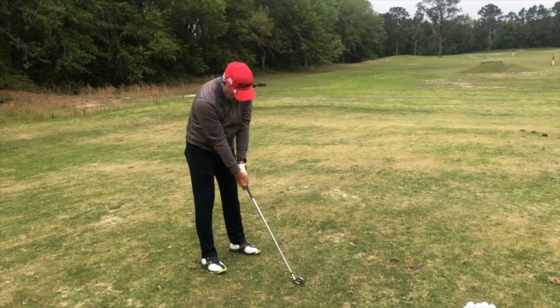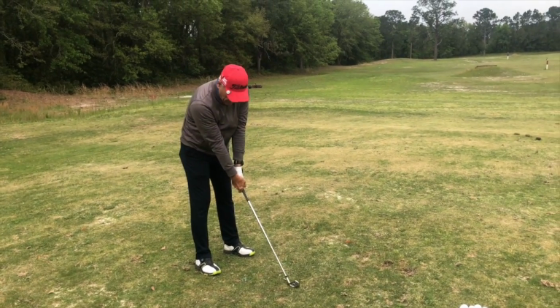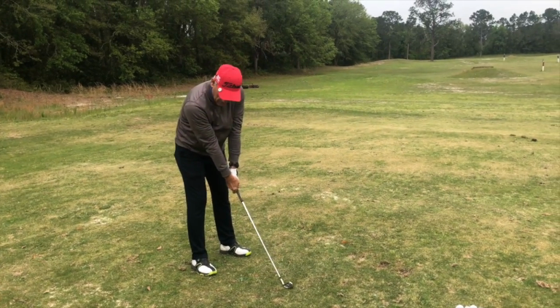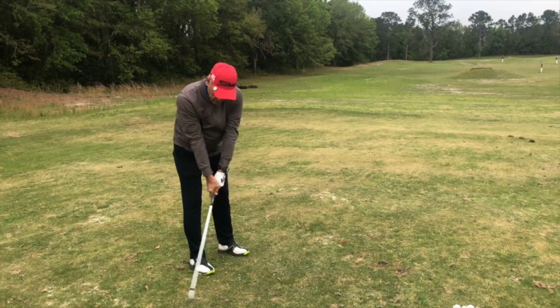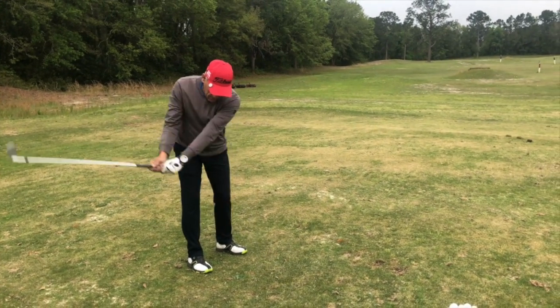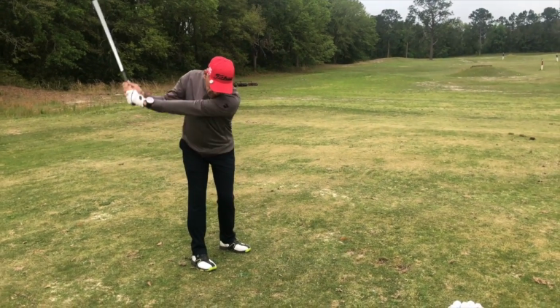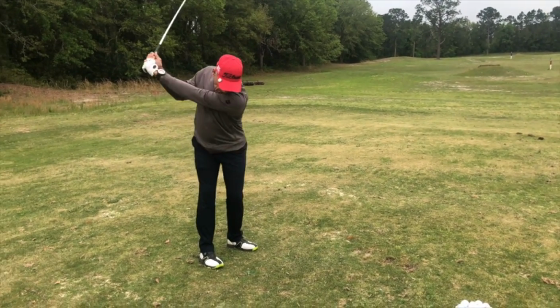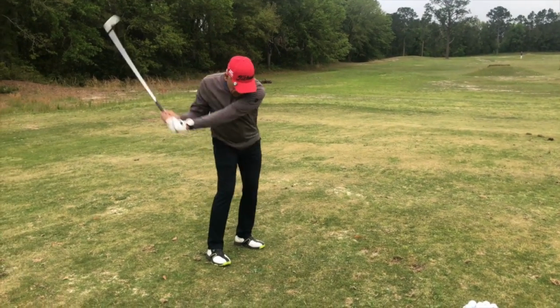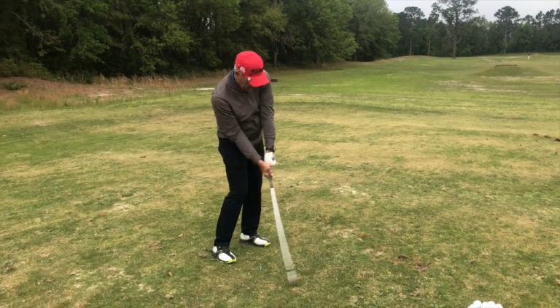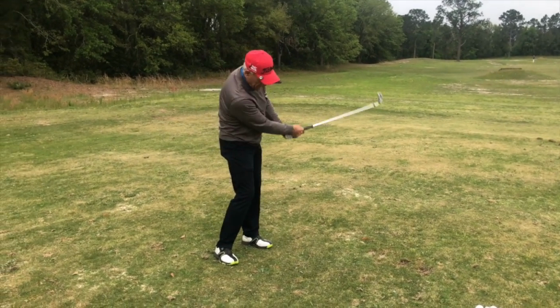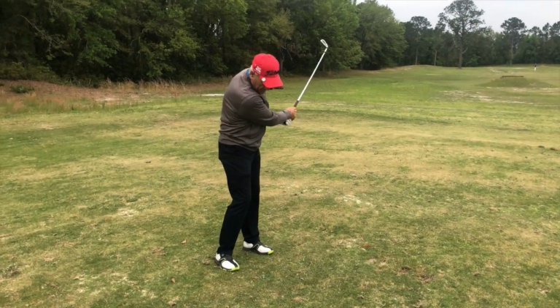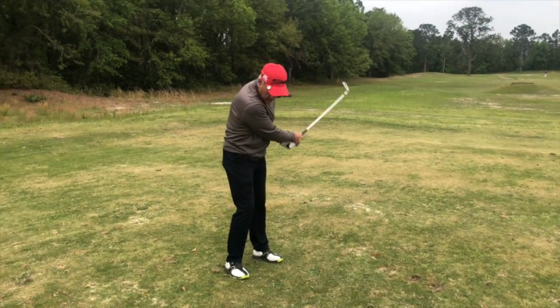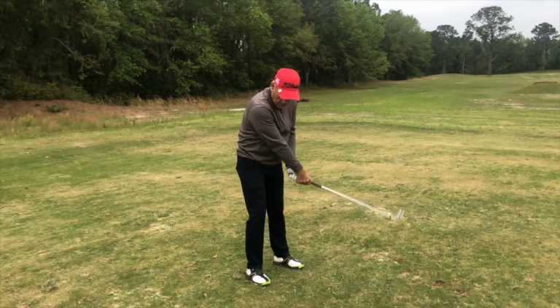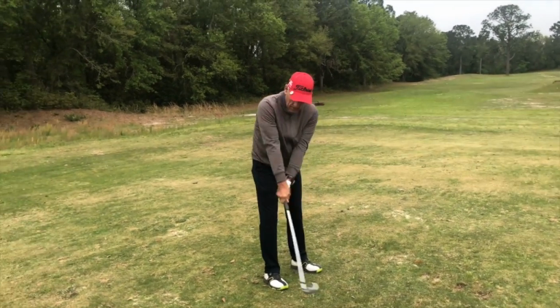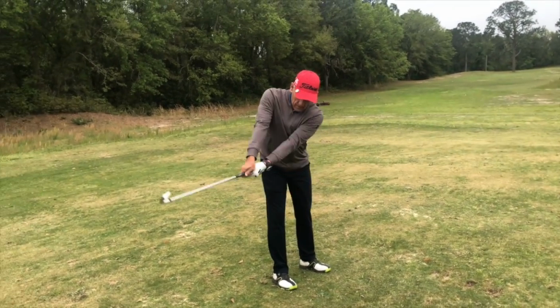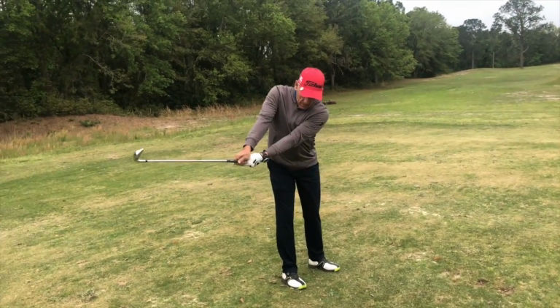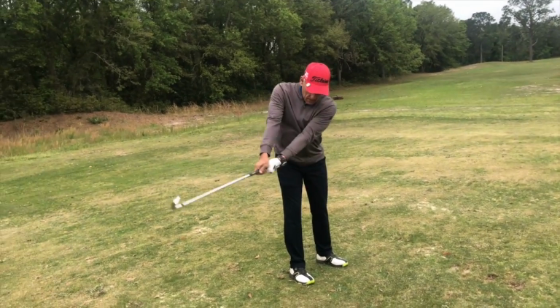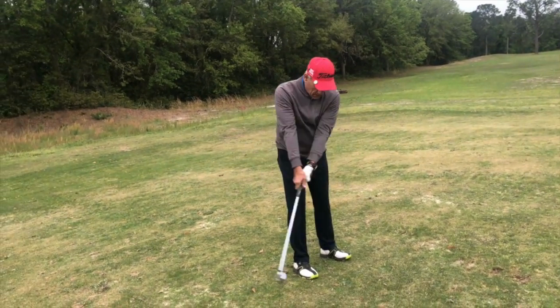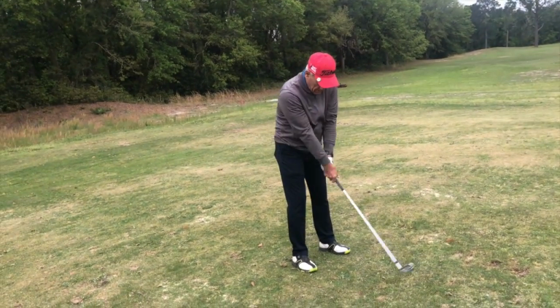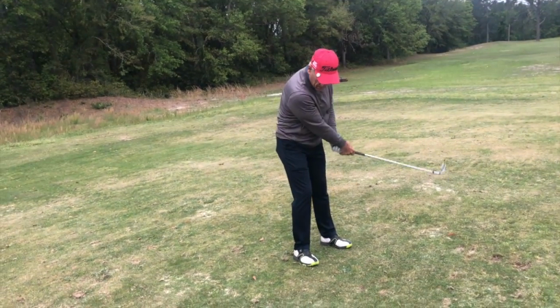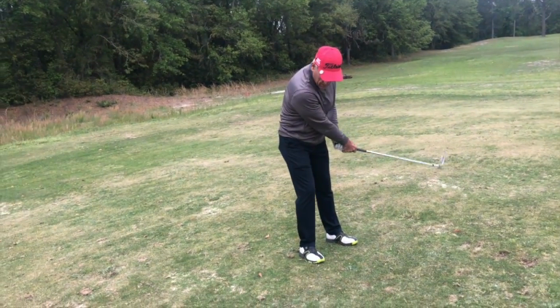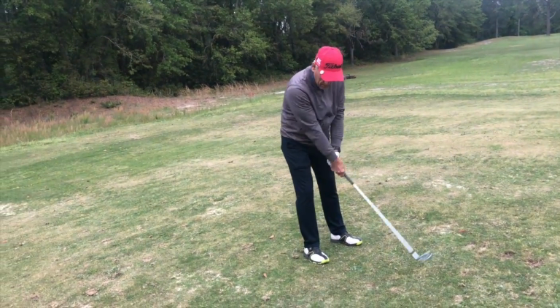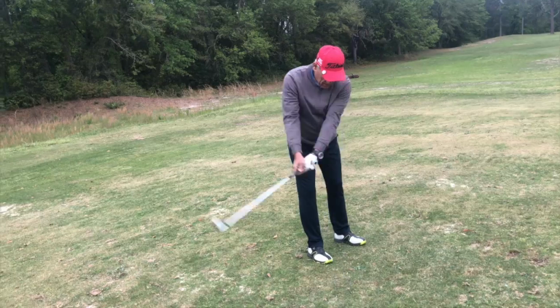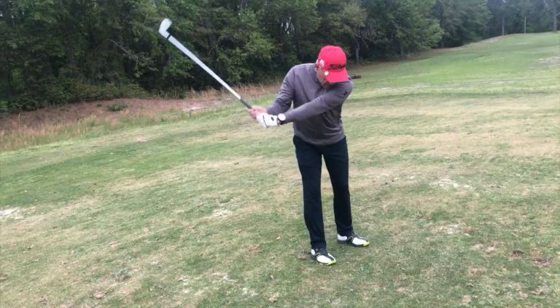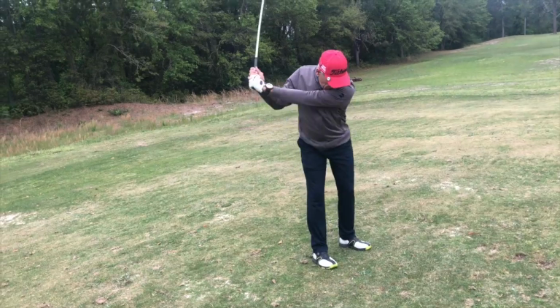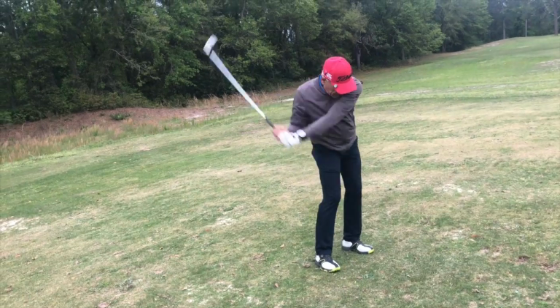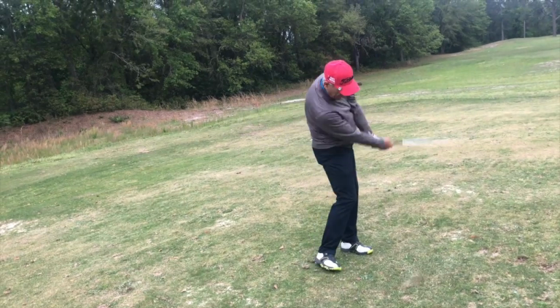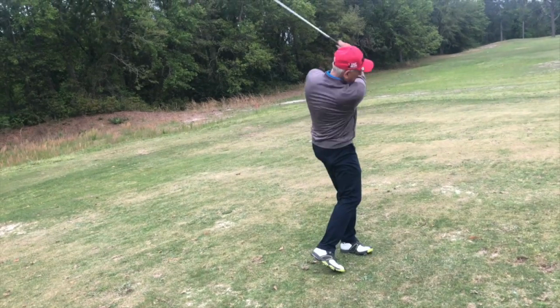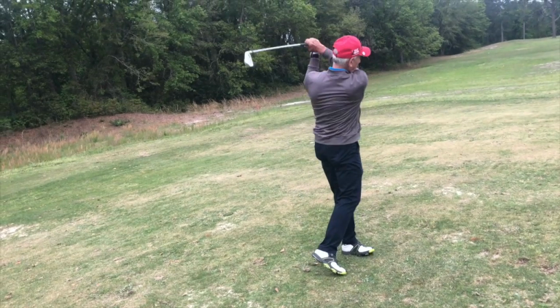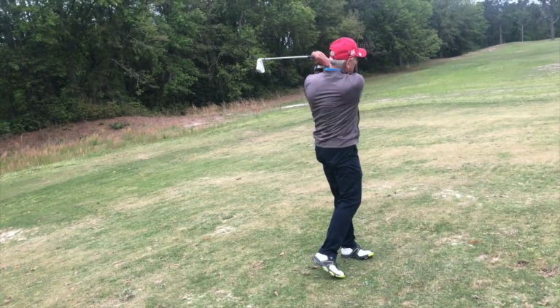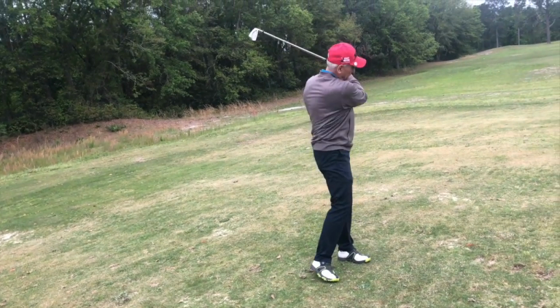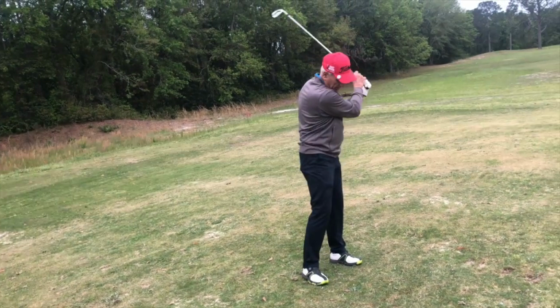Outside the hands. More outside the hands. Yeah — there you go. That's better.